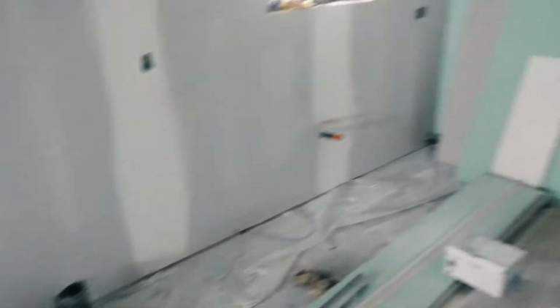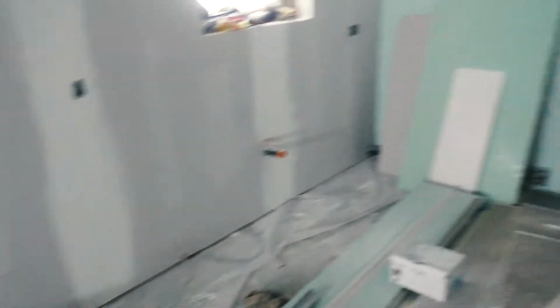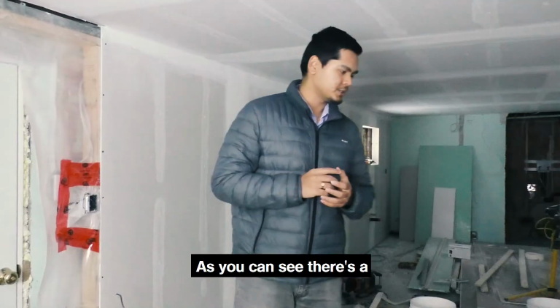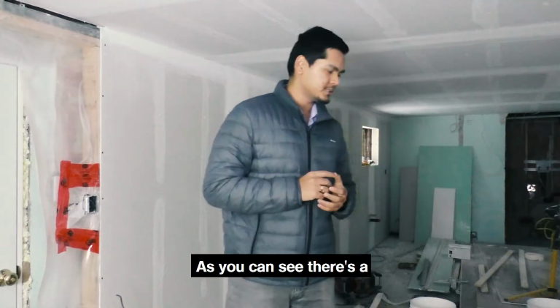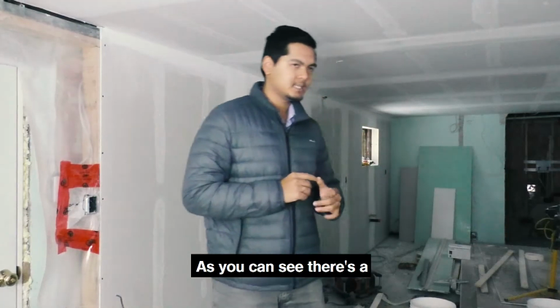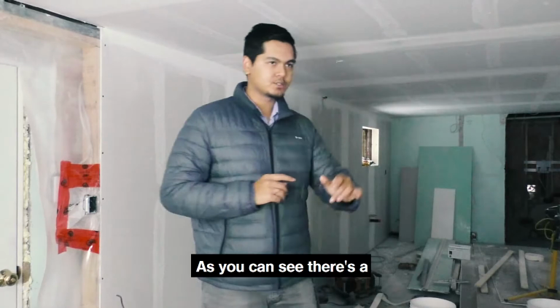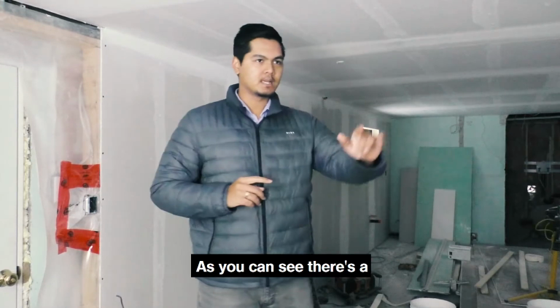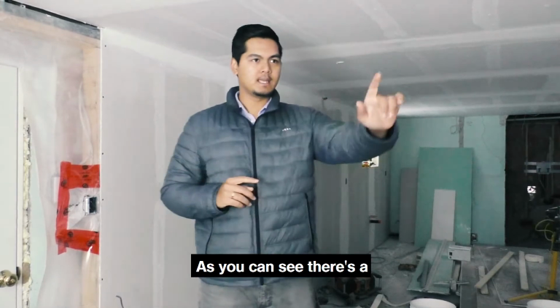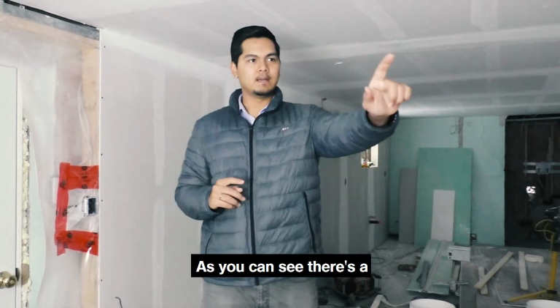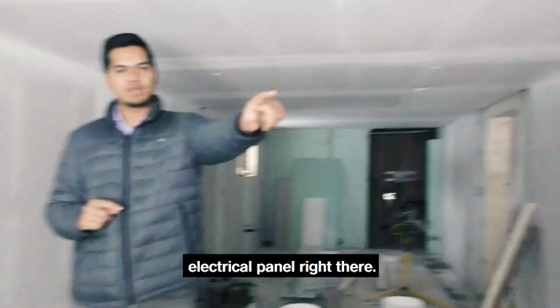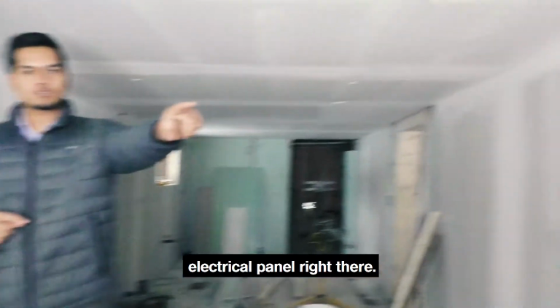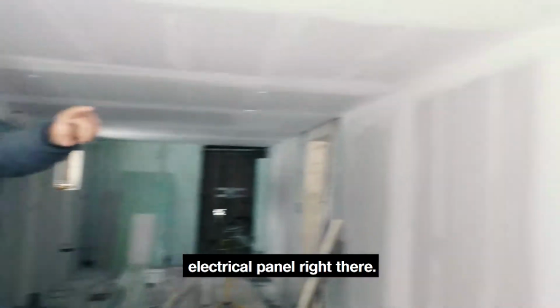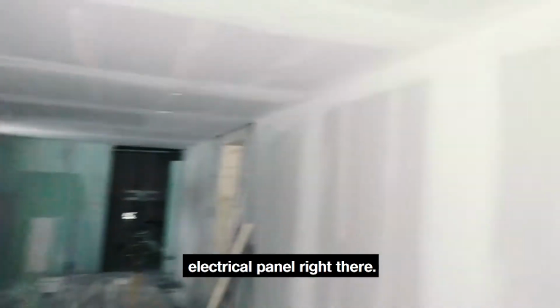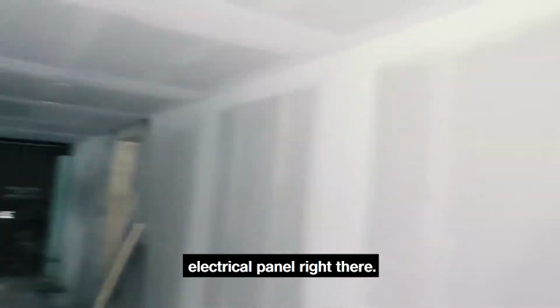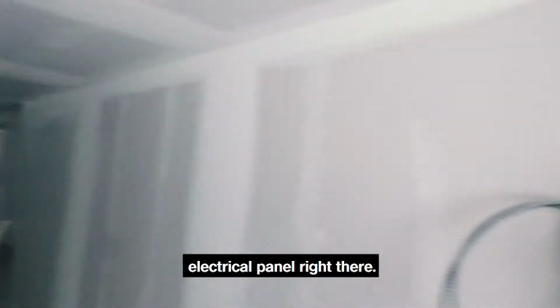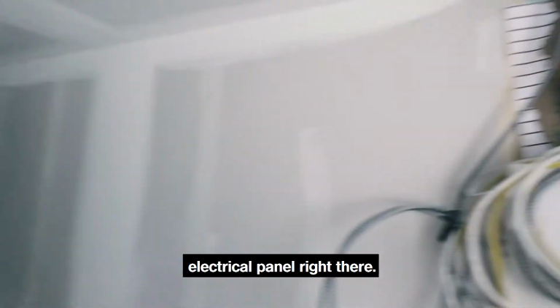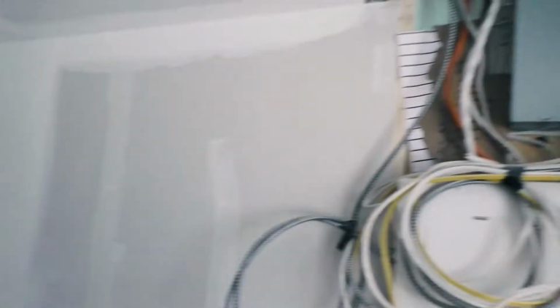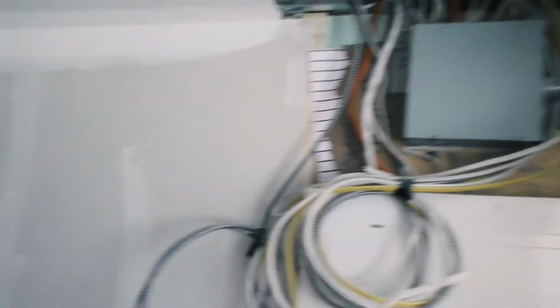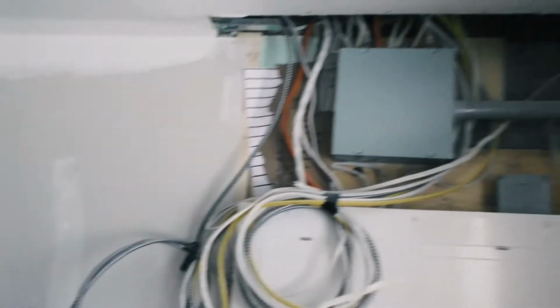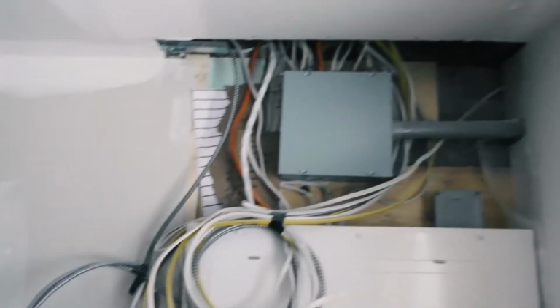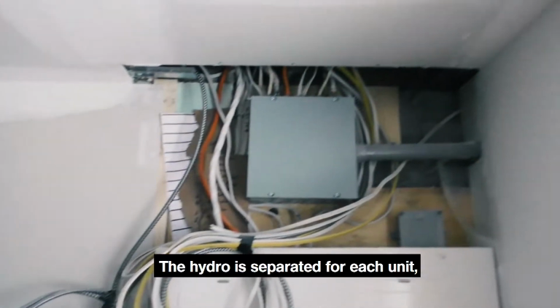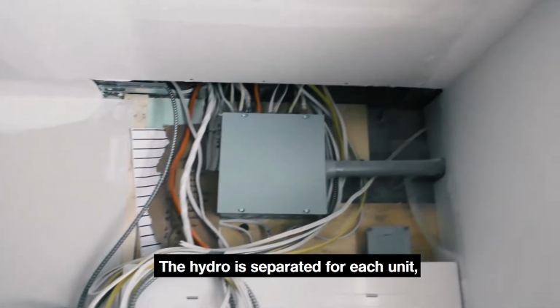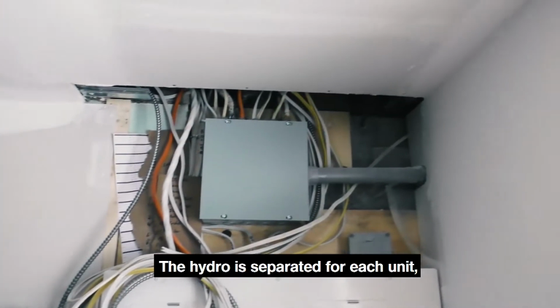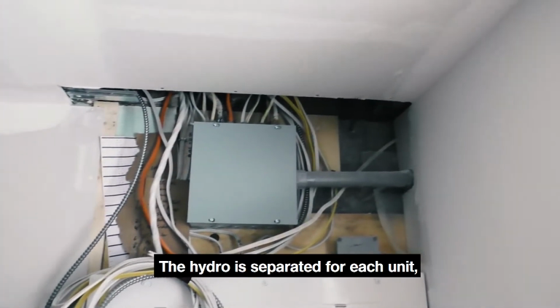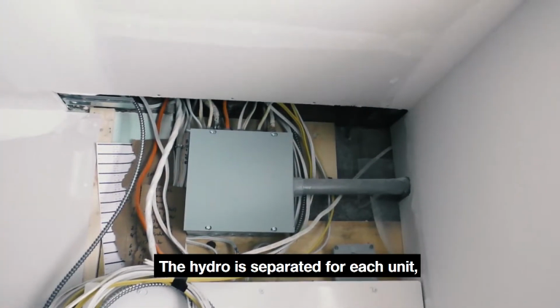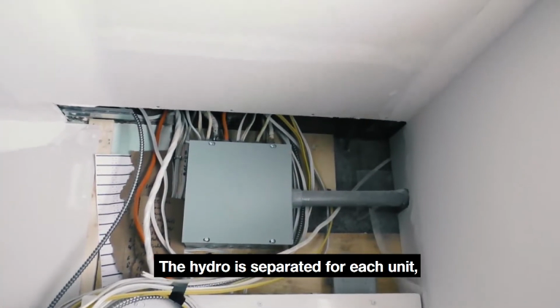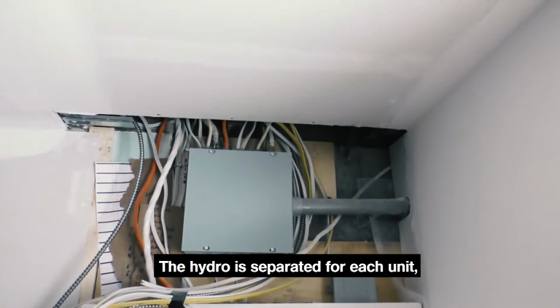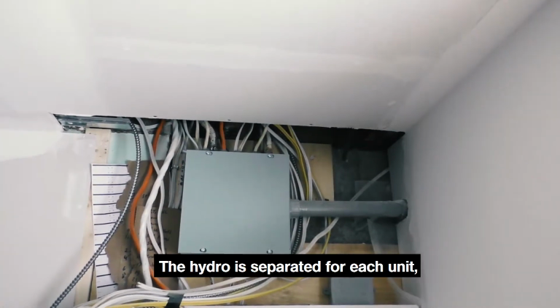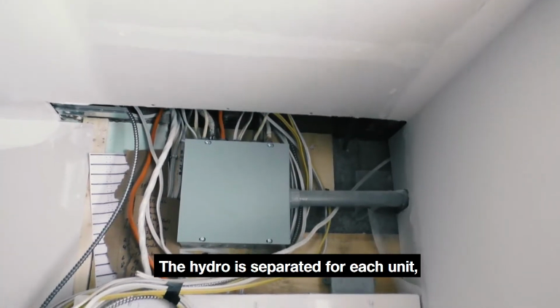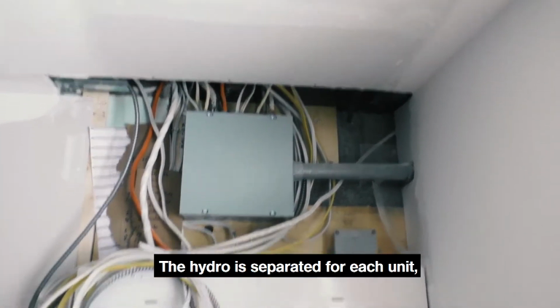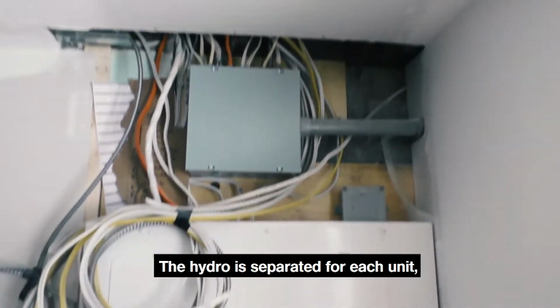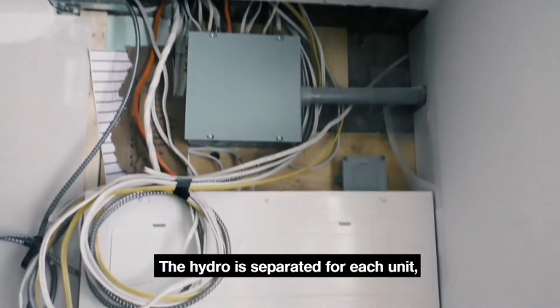As you can see, there's an electrical panel right there. The hydro is separated for each unit.